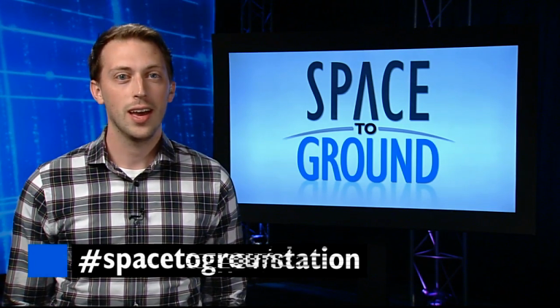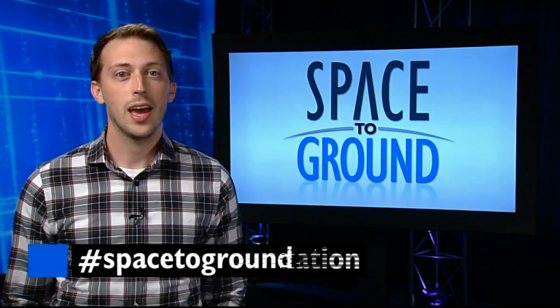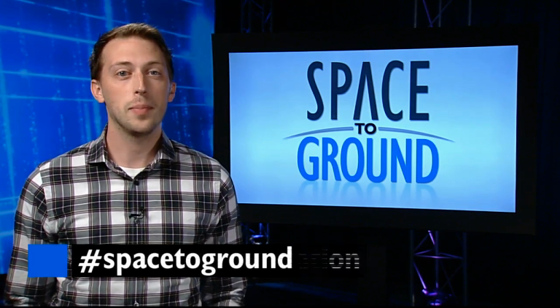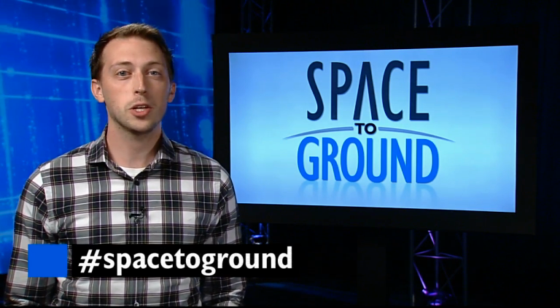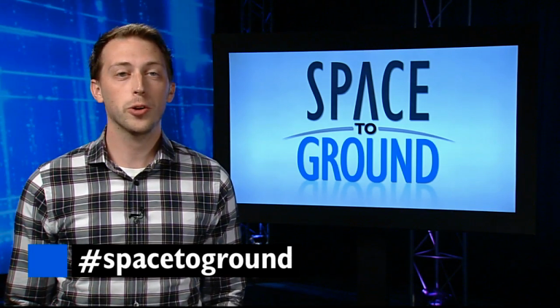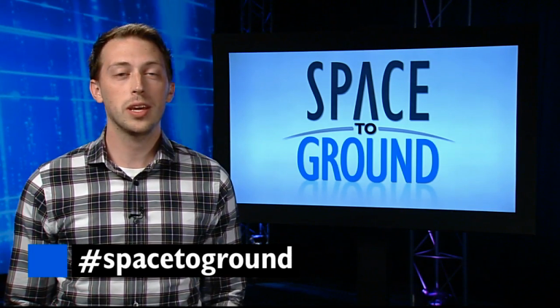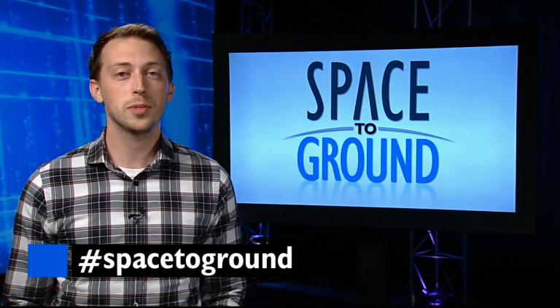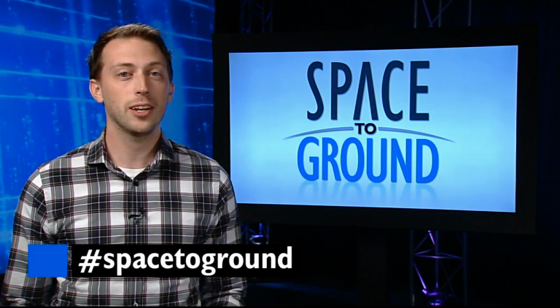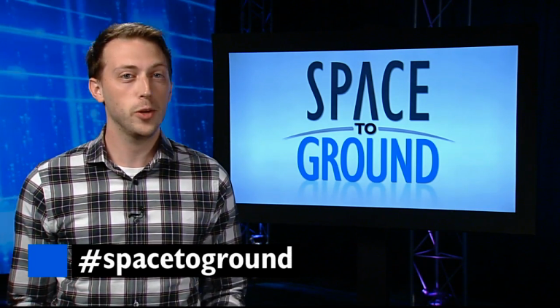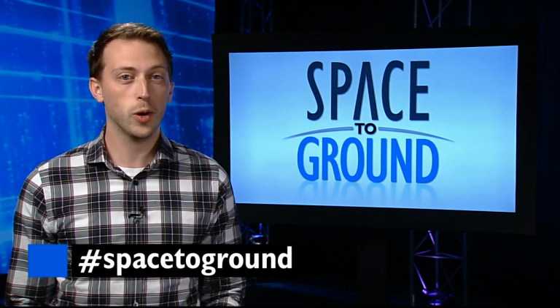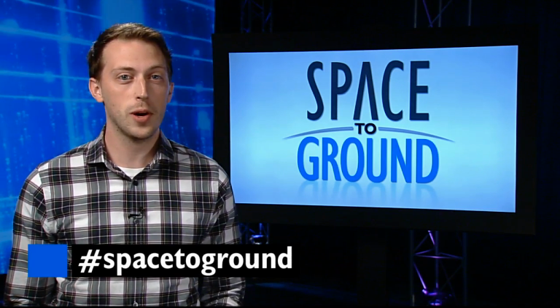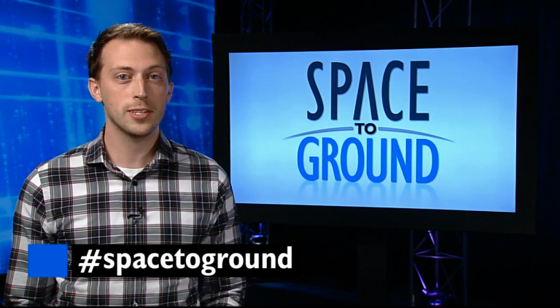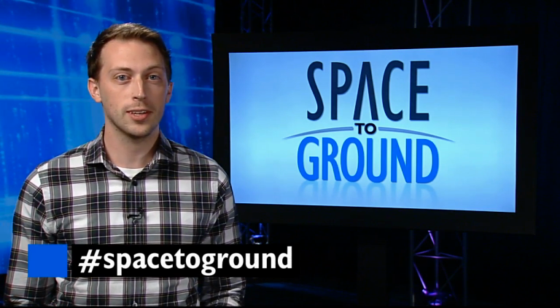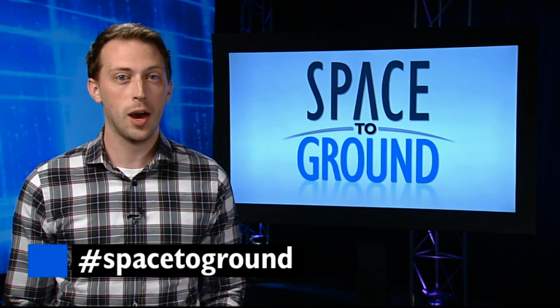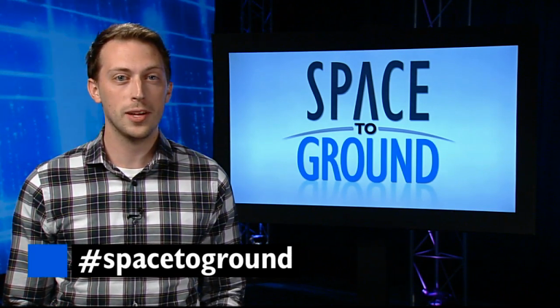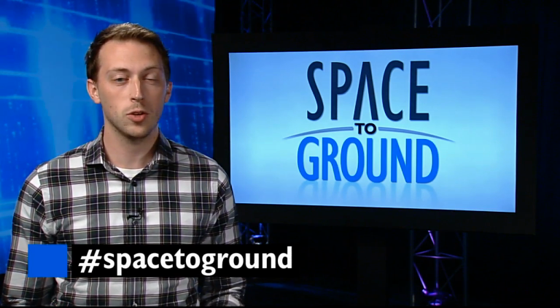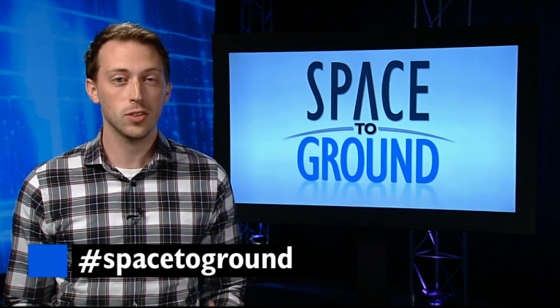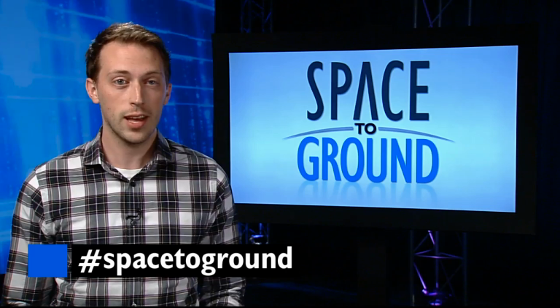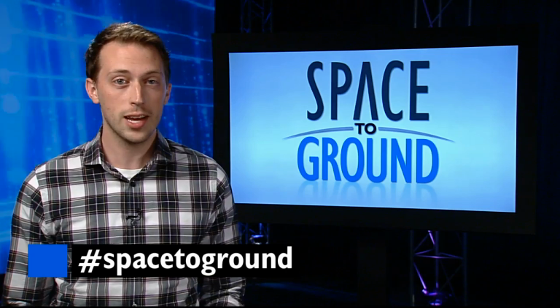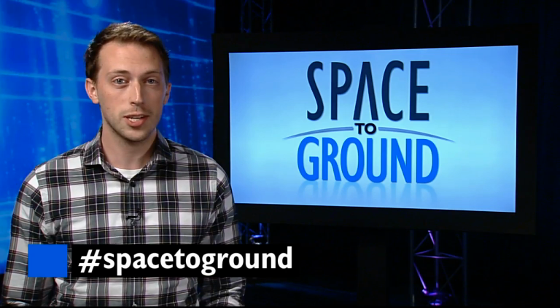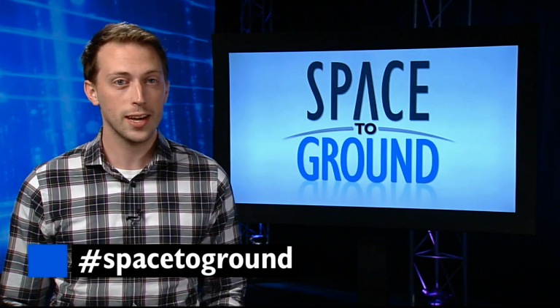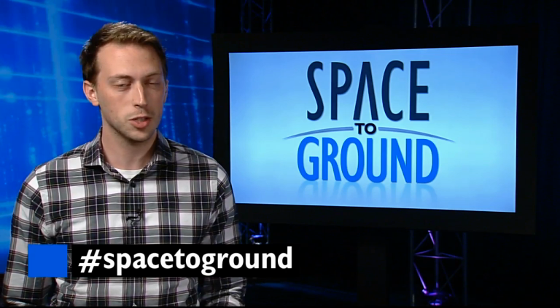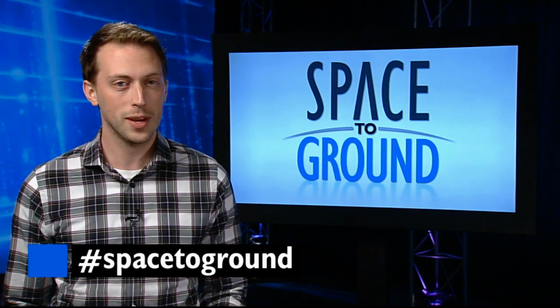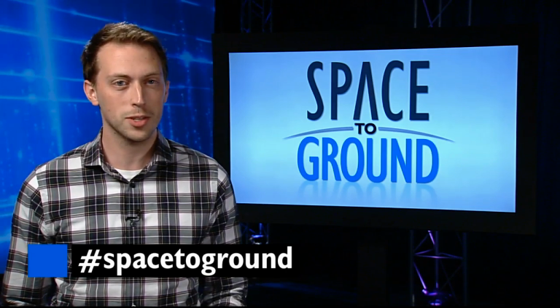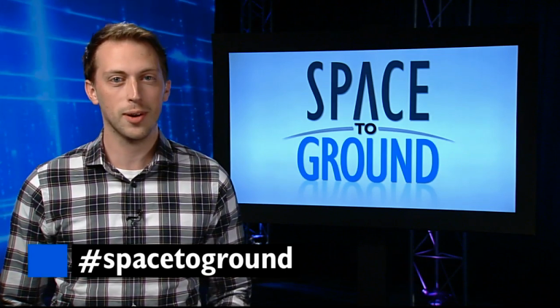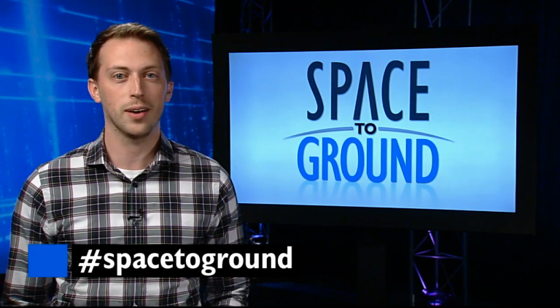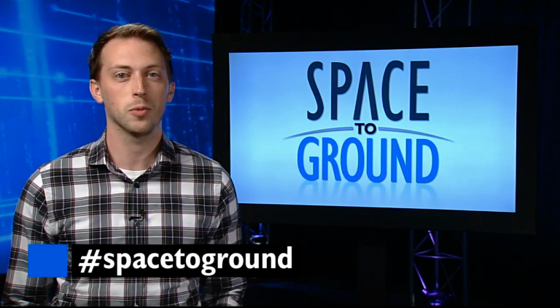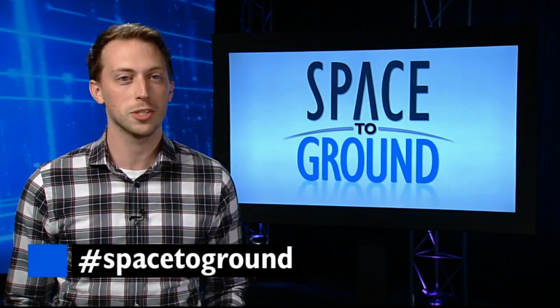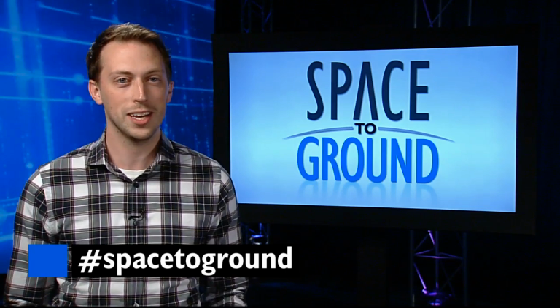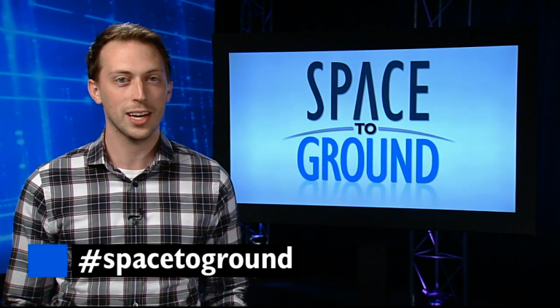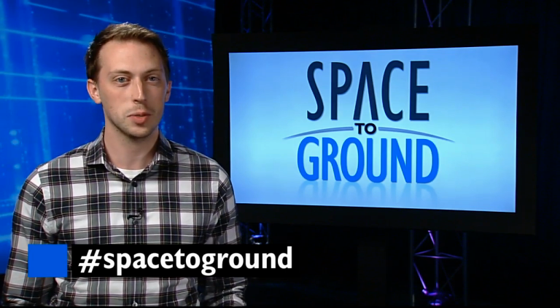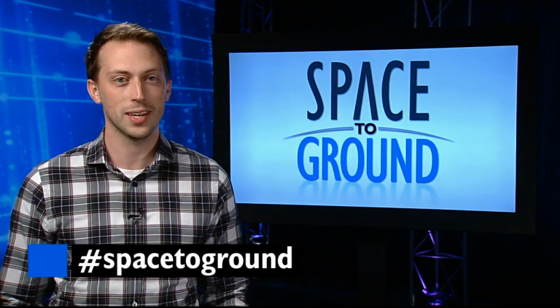And make sure to keep sending your questions and comments using the hashtag SpaceToGround. We'll see you next week.